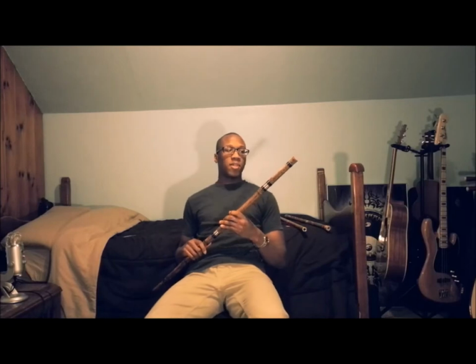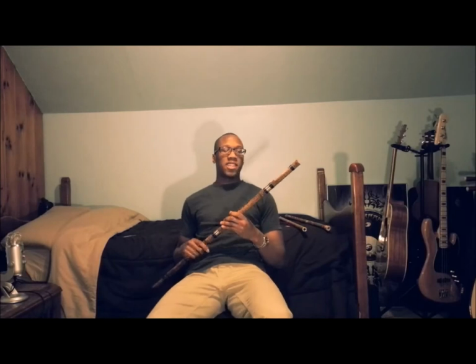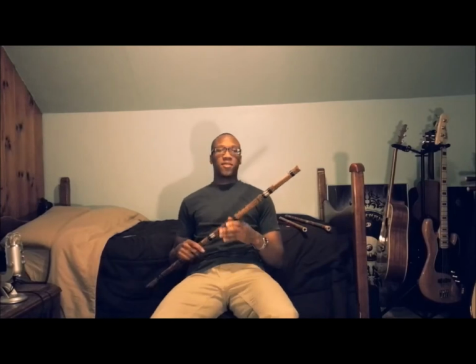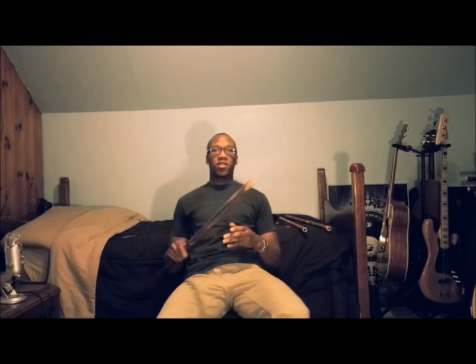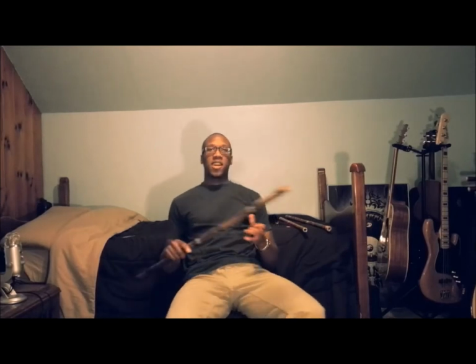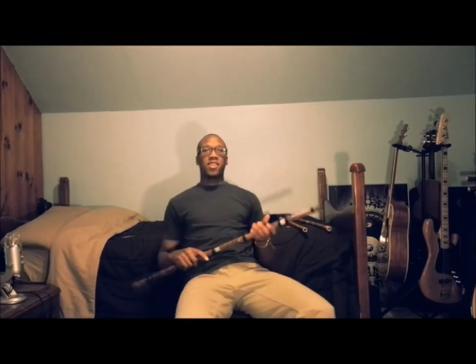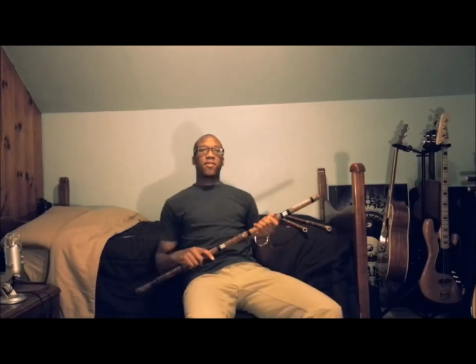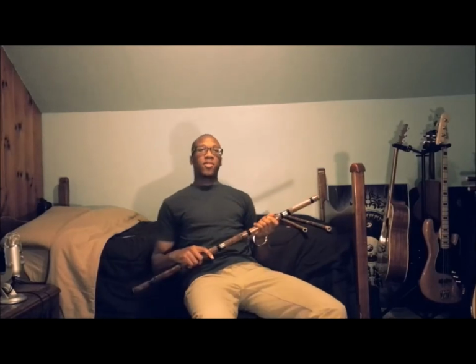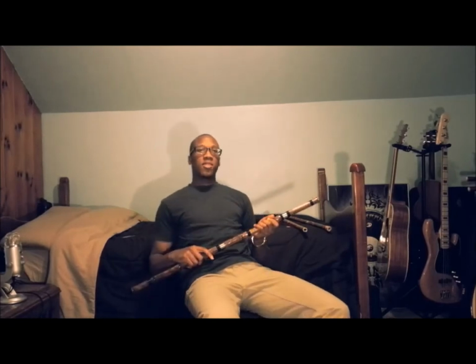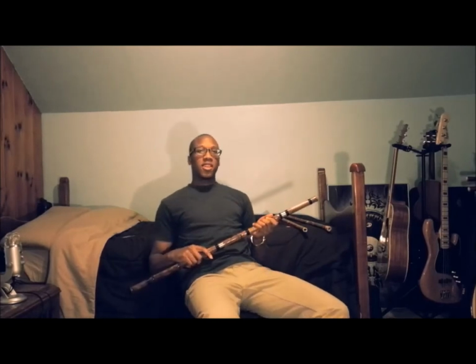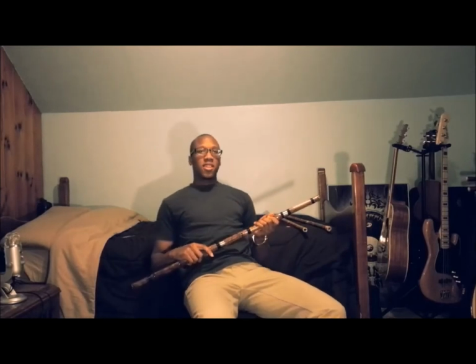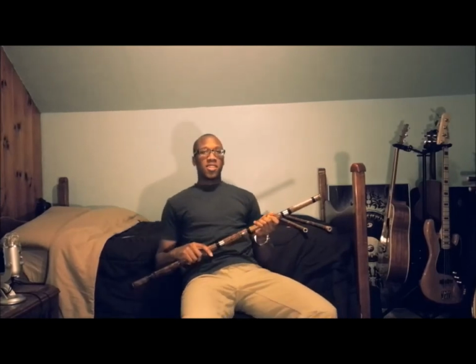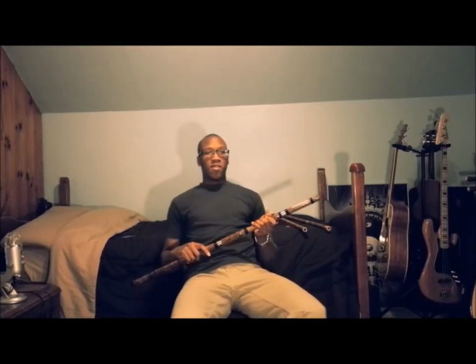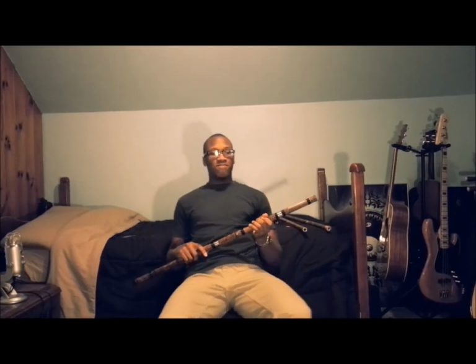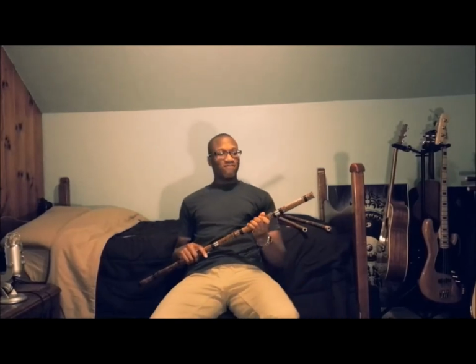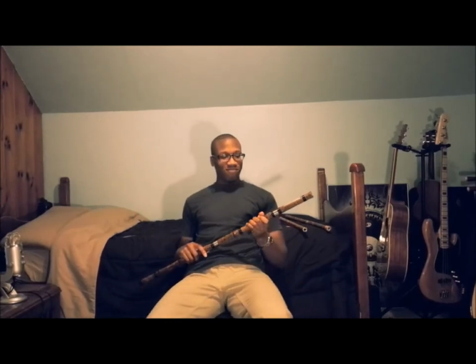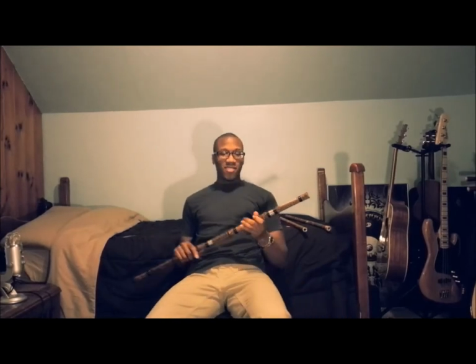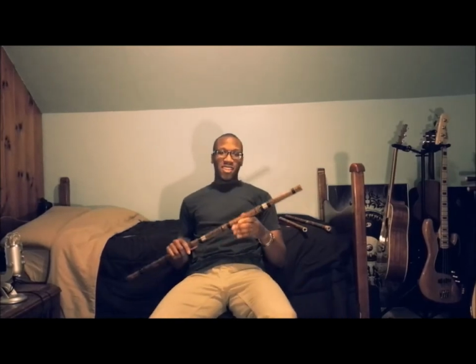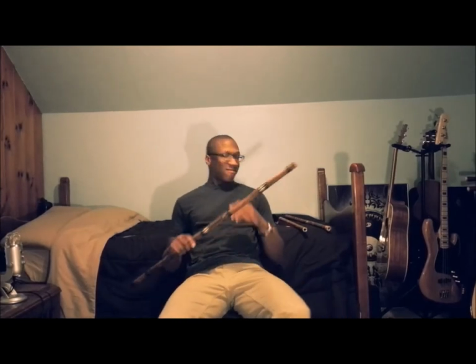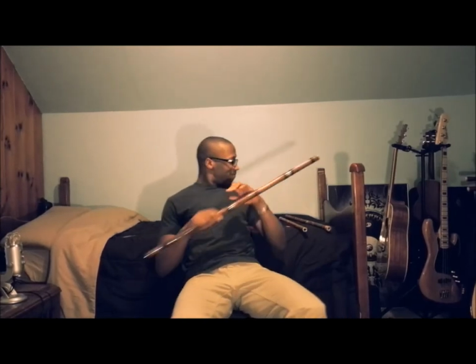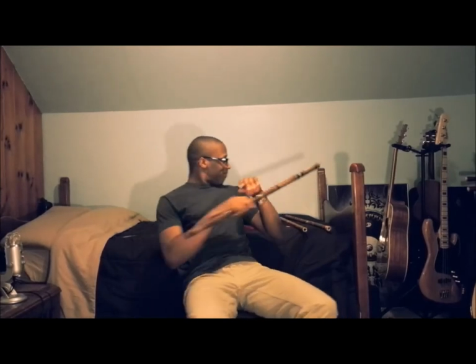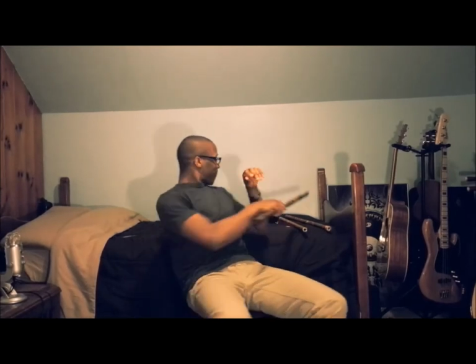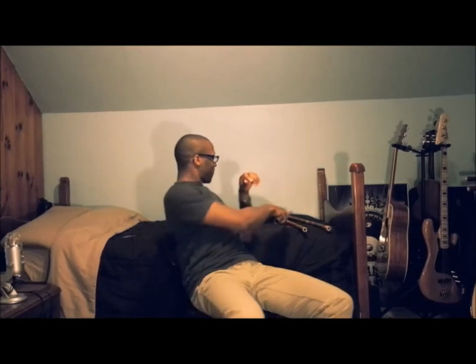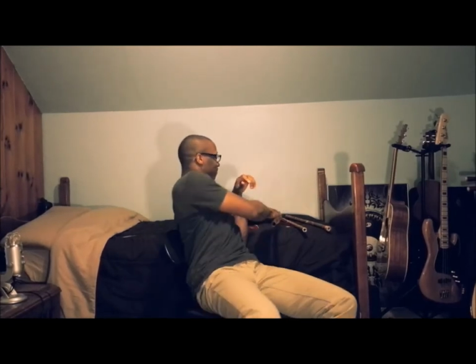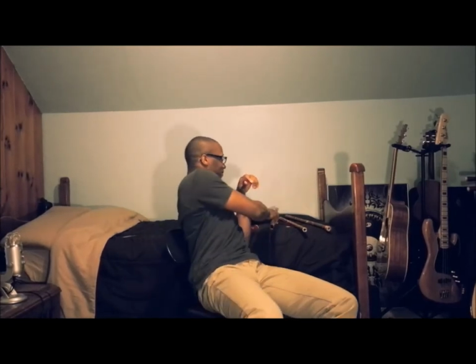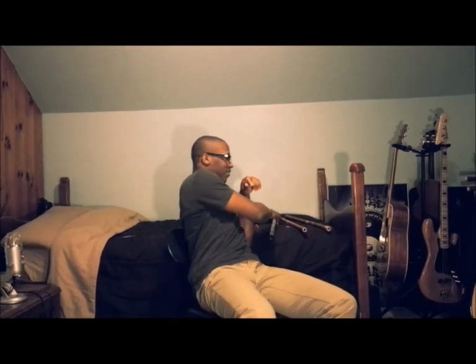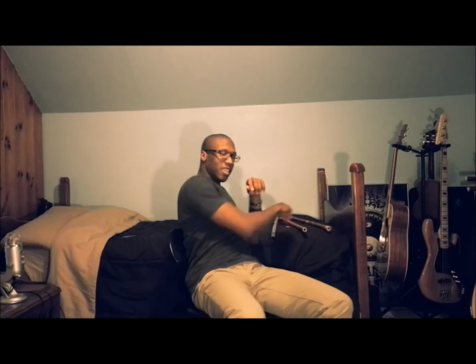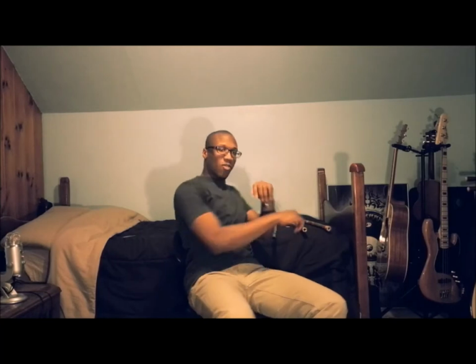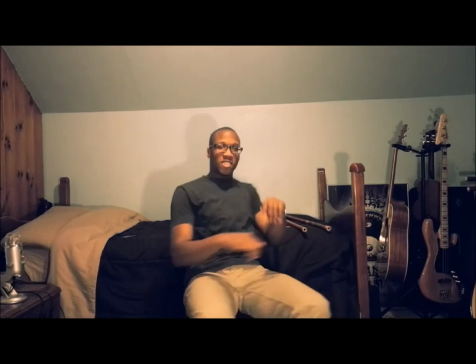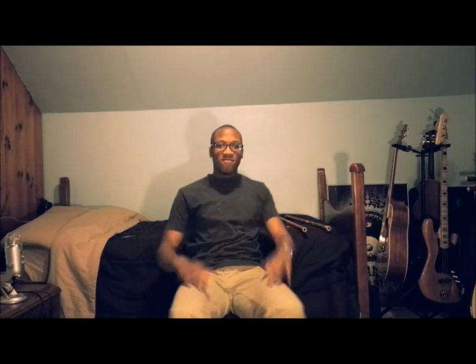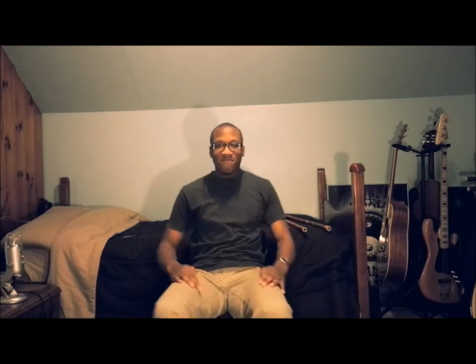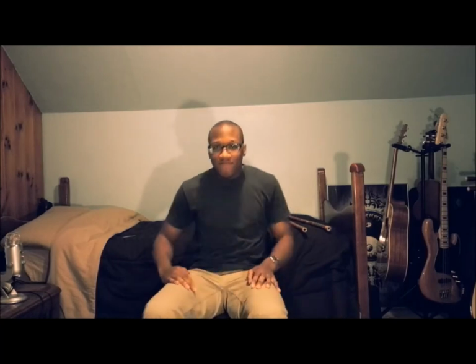But that's something to keep in mind if you decide to get a flute. Thanks for watching.